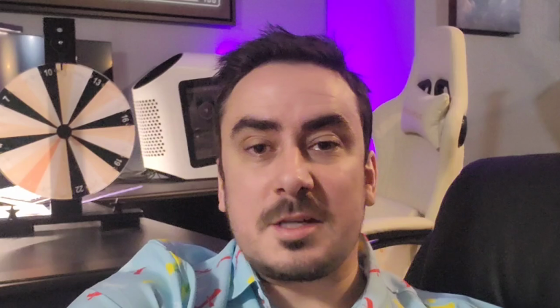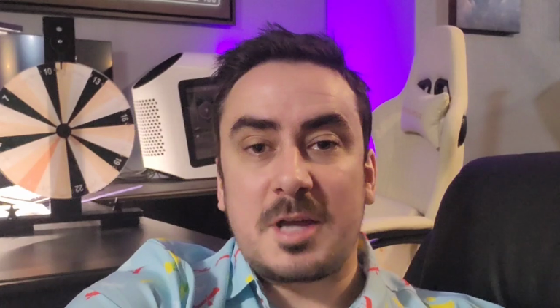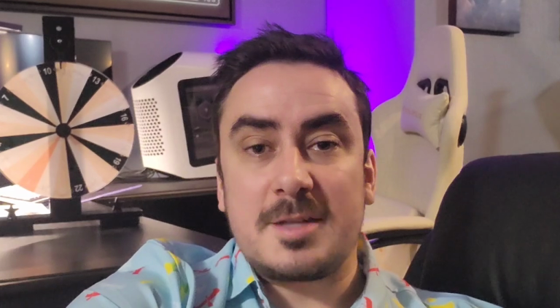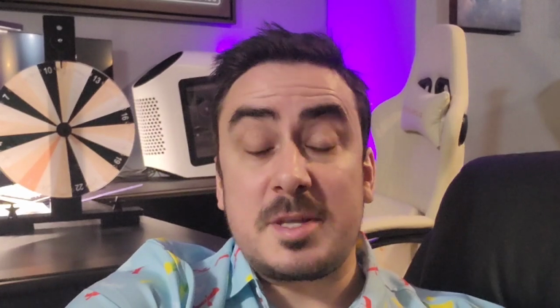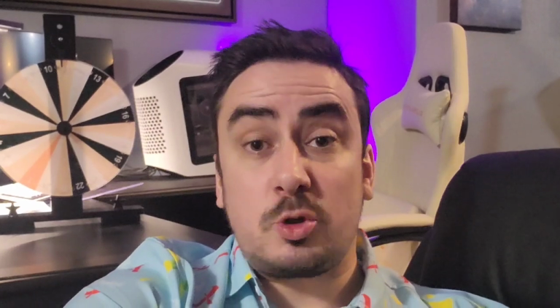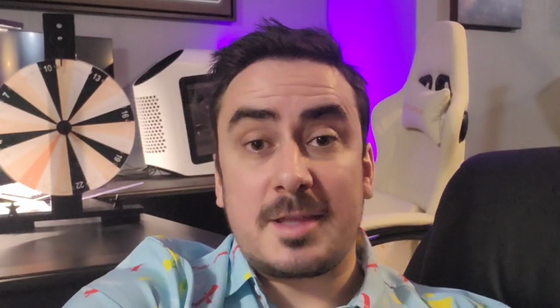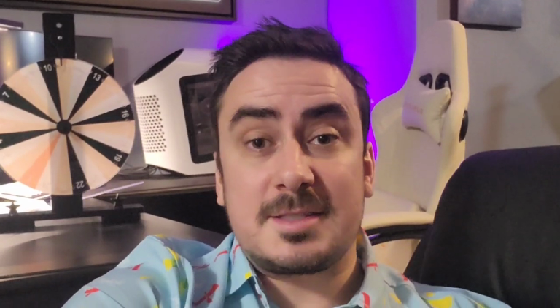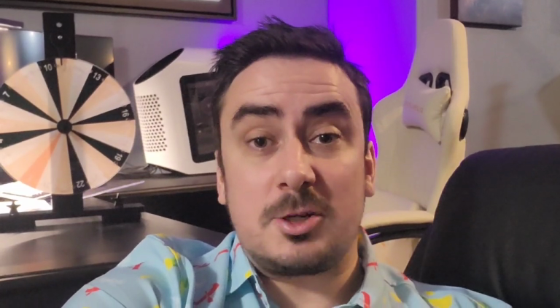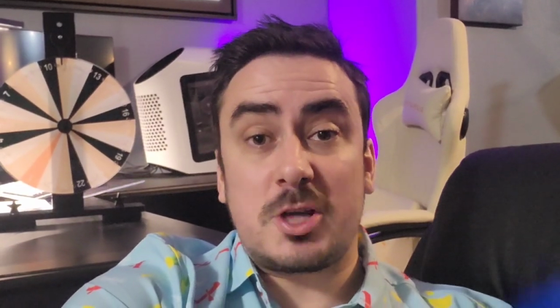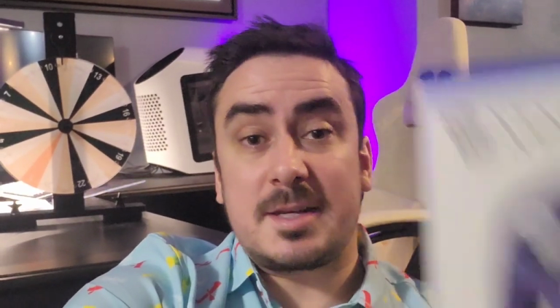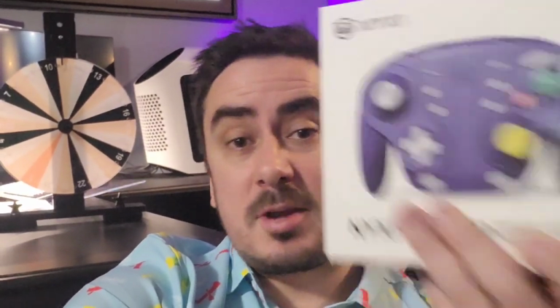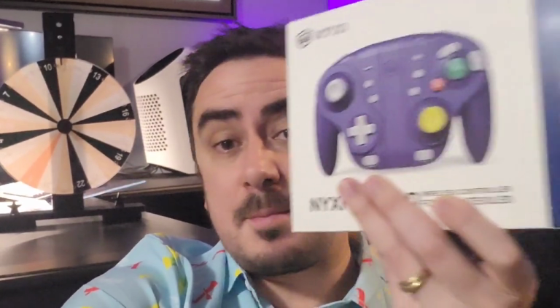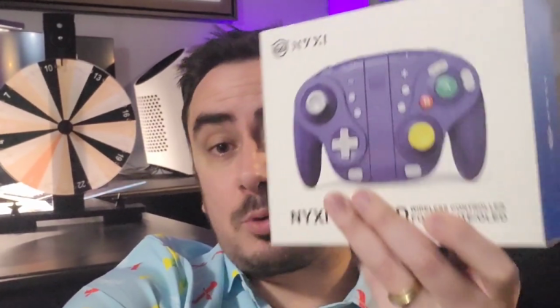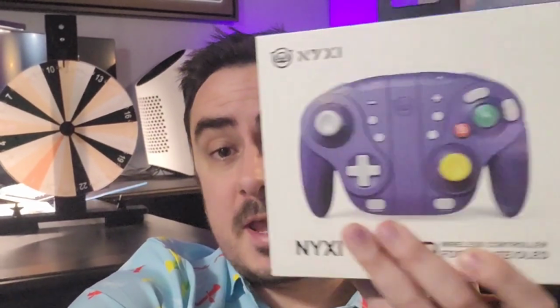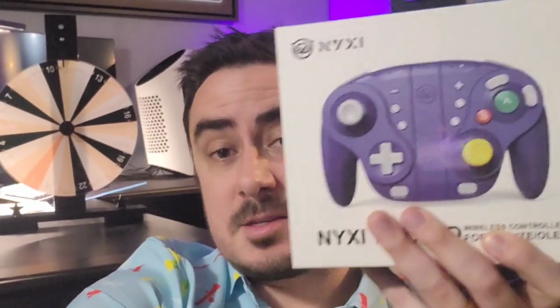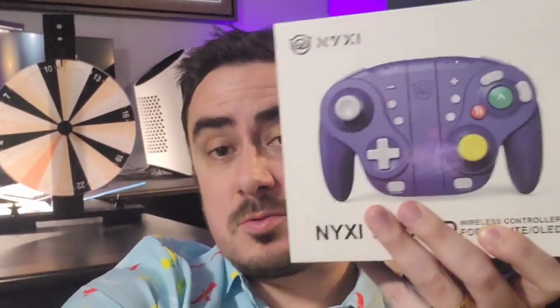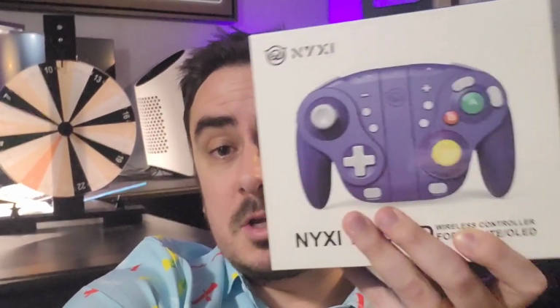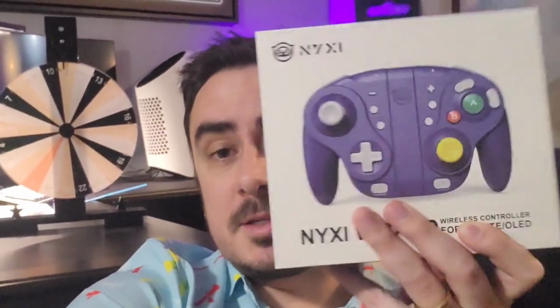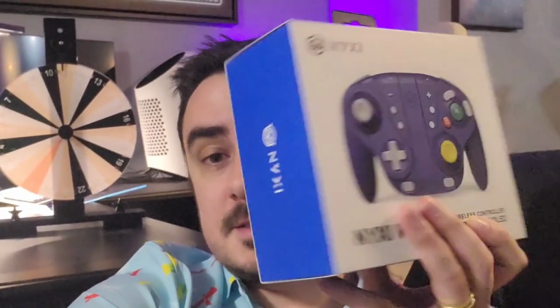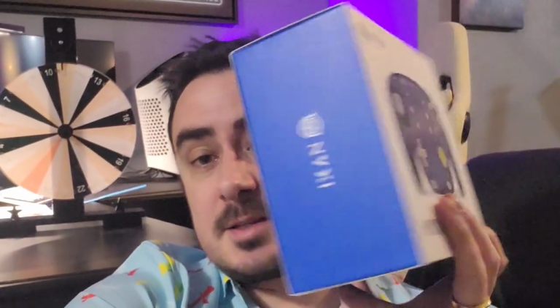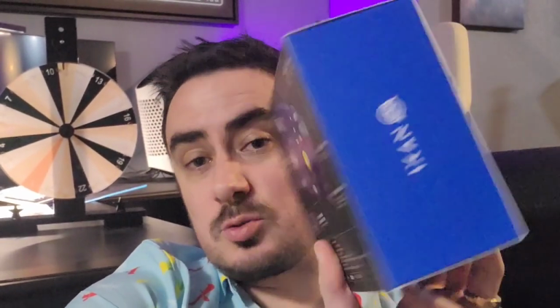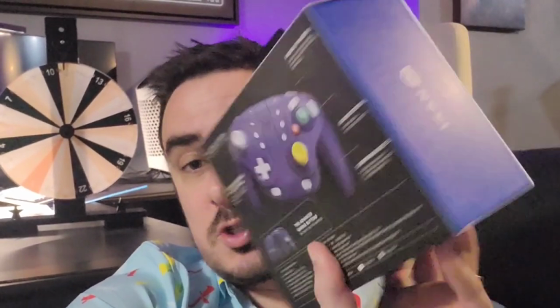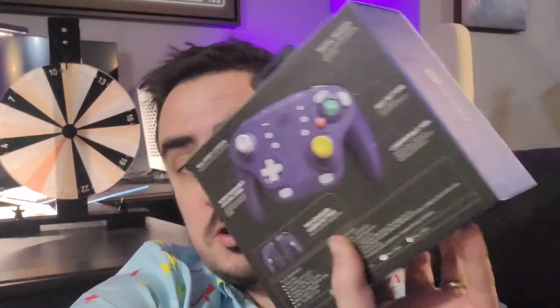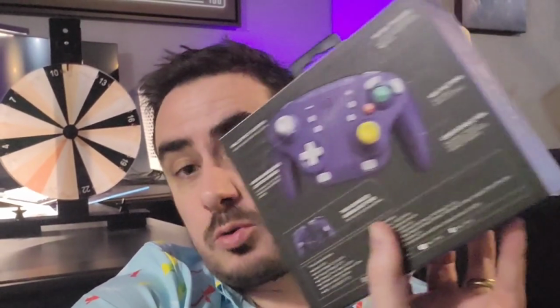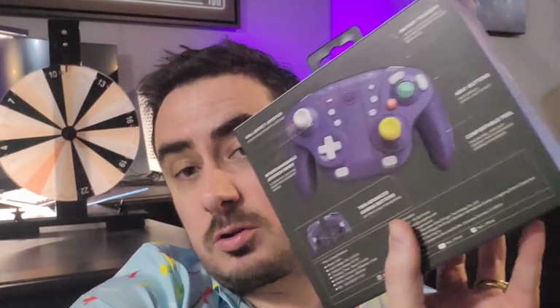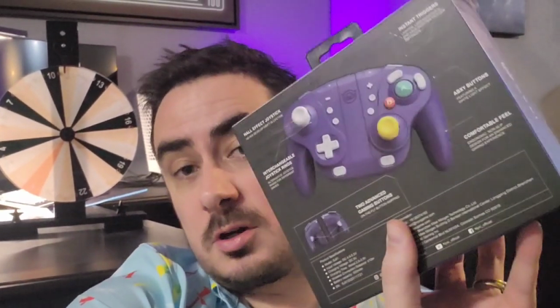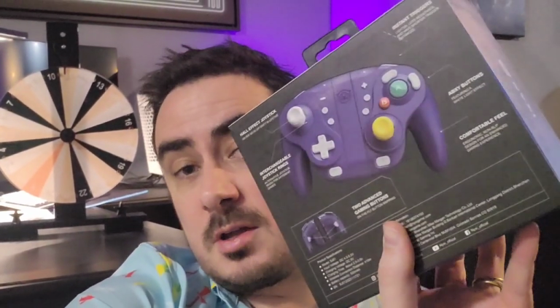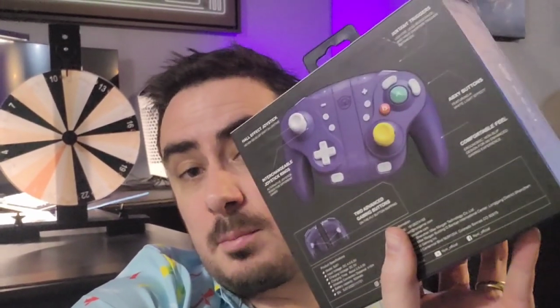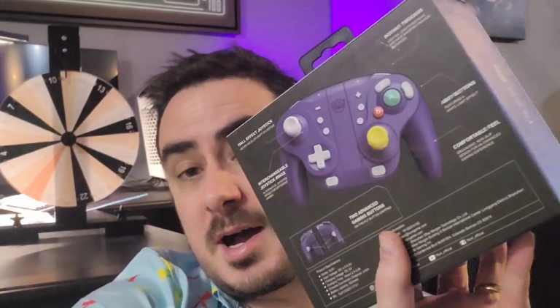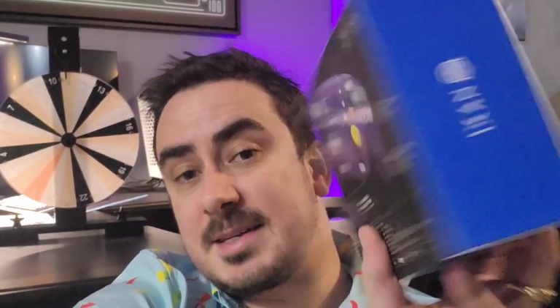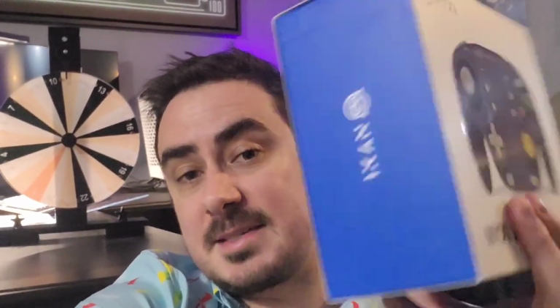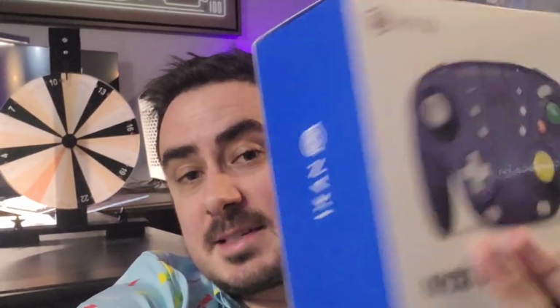What's up, guys? Mr. Alan C here, checking out a brand new Nintendo Switch controller by Nixie.